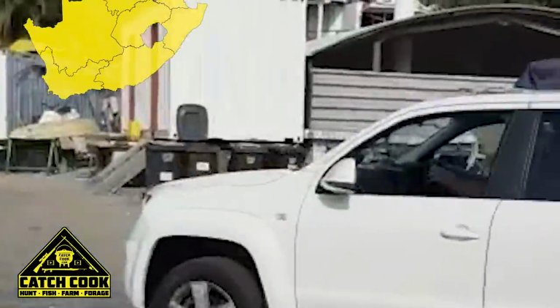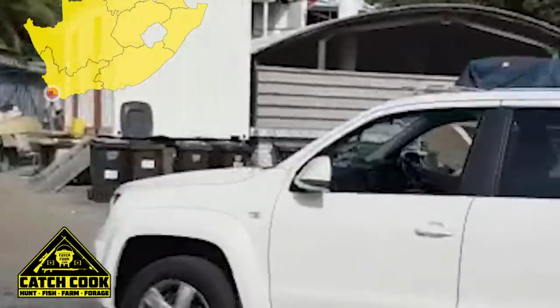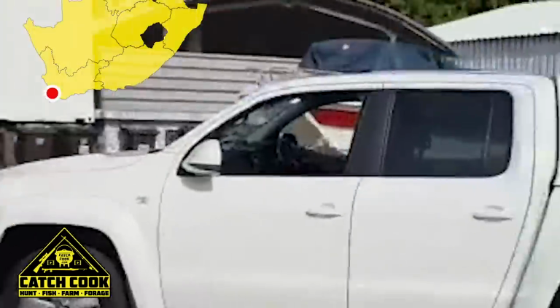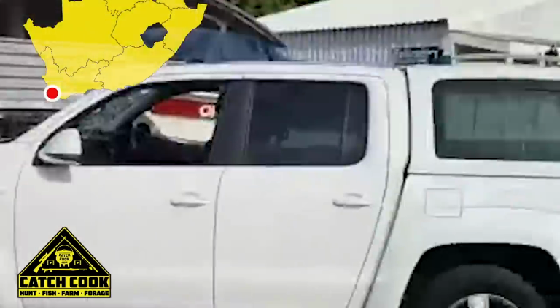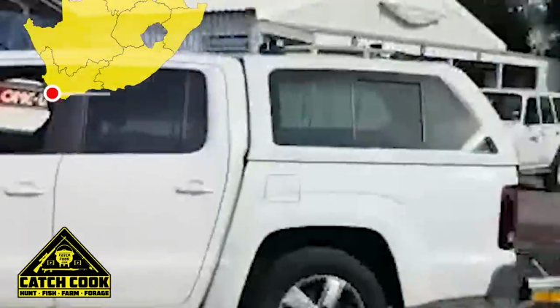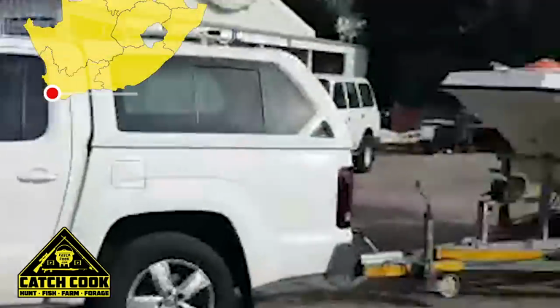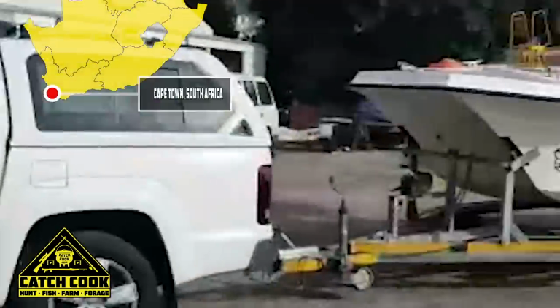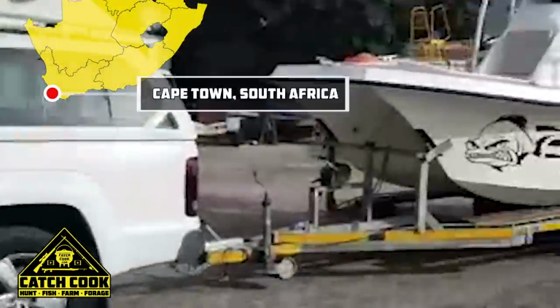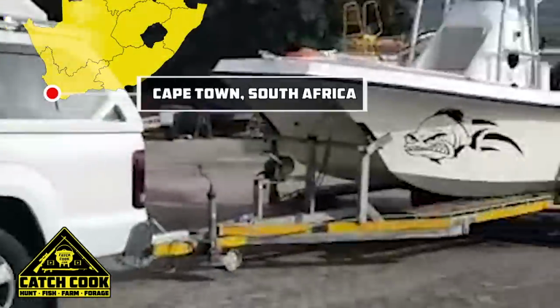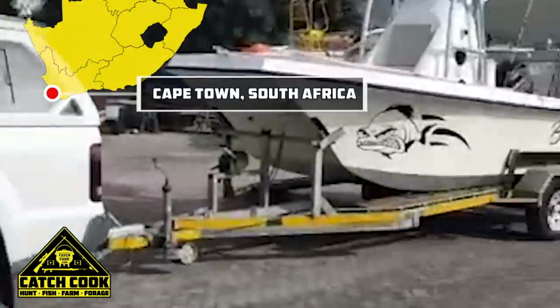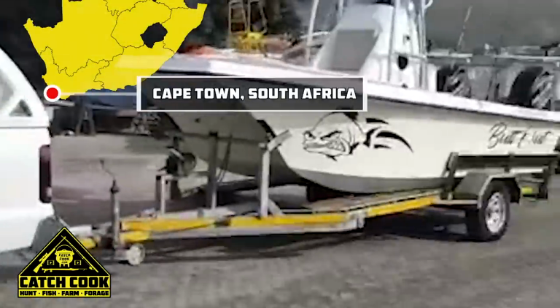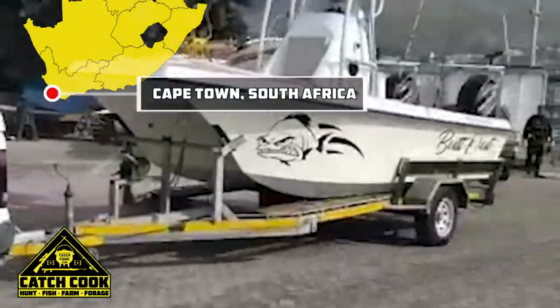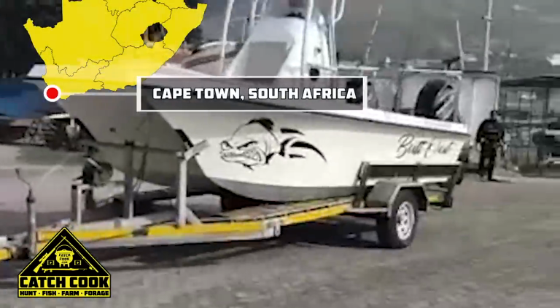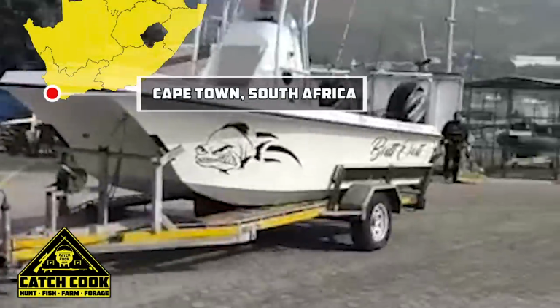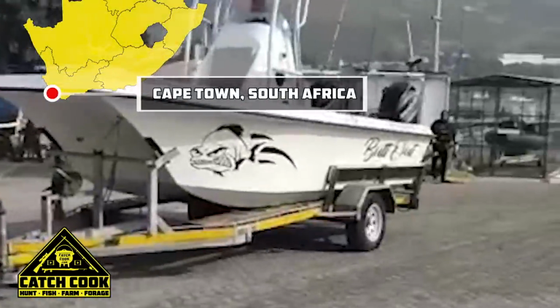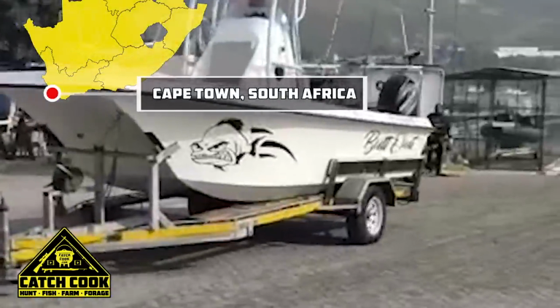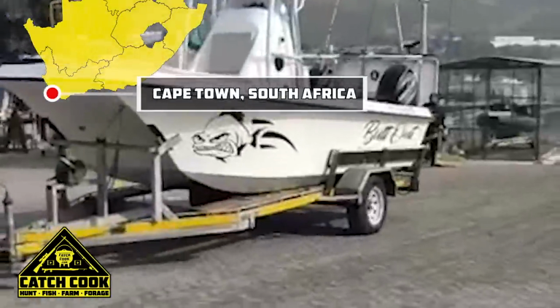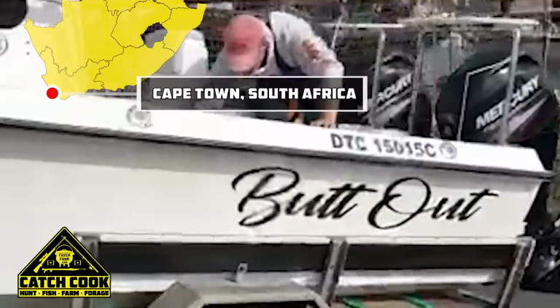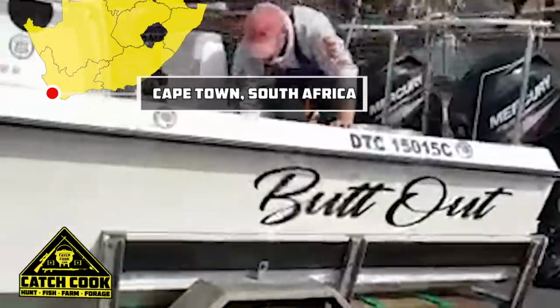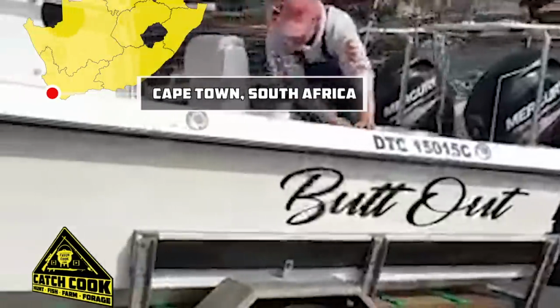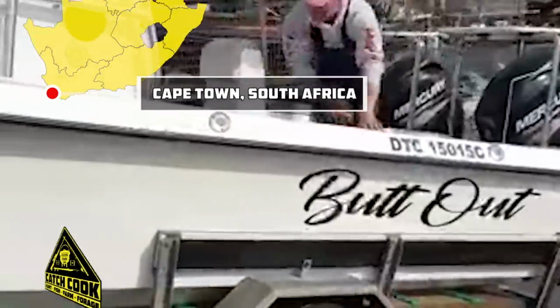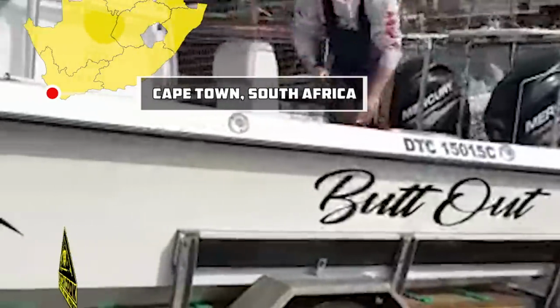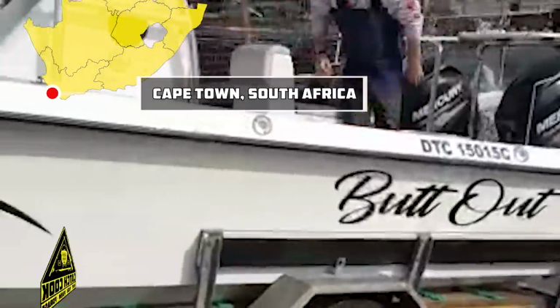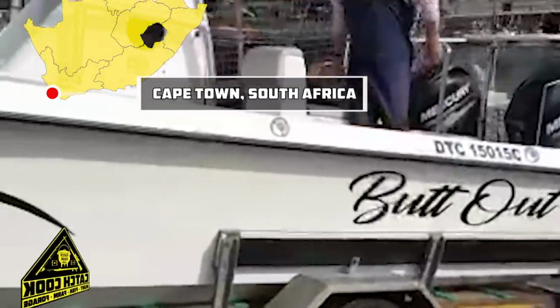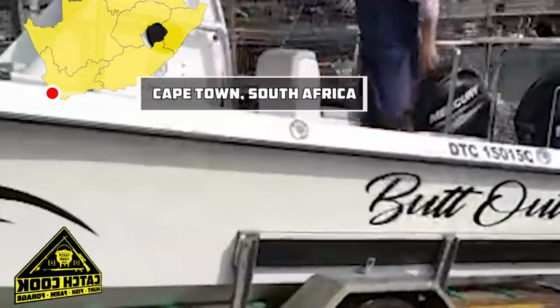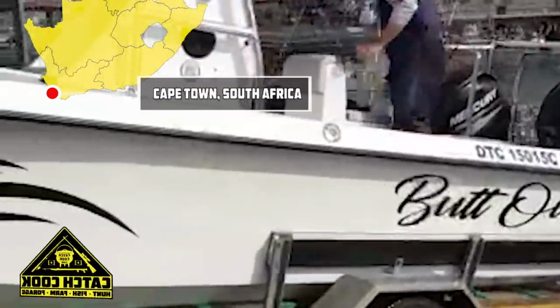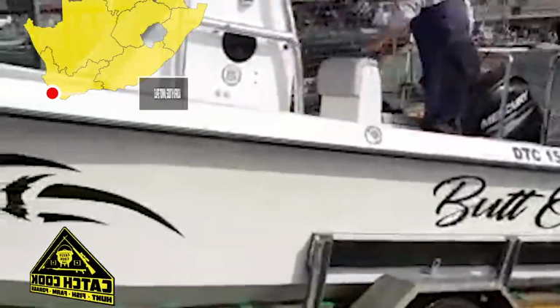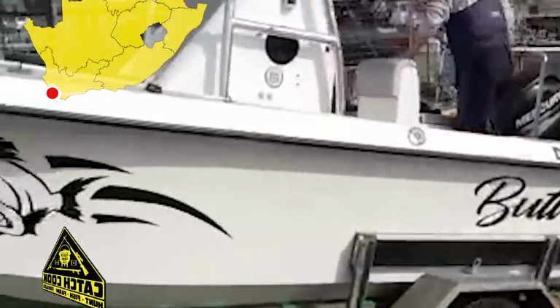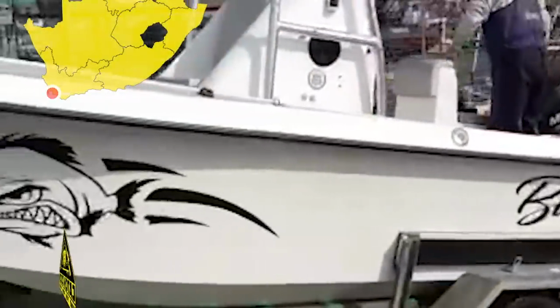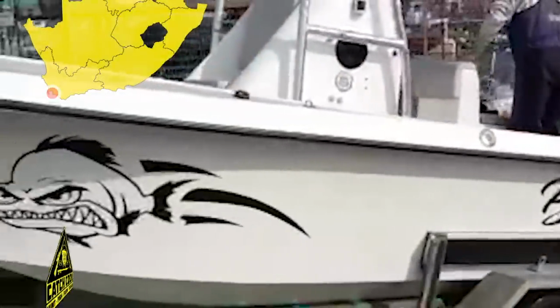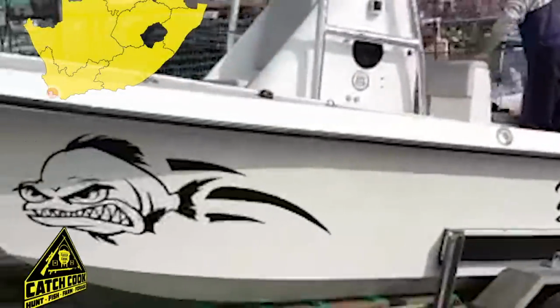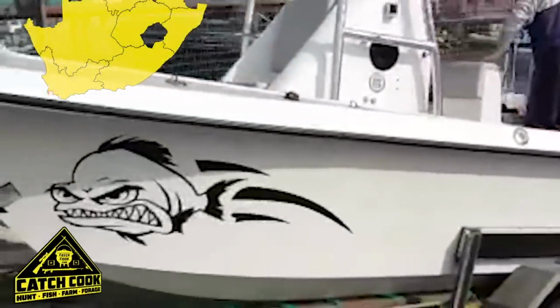Hi guys, it's Tyrone and we're heading out to Cape Point to go and catch some yellowtail. I hope you guys enjoy the video.